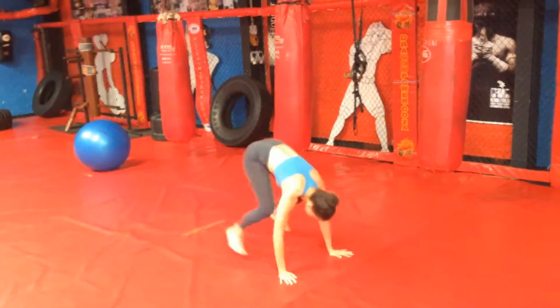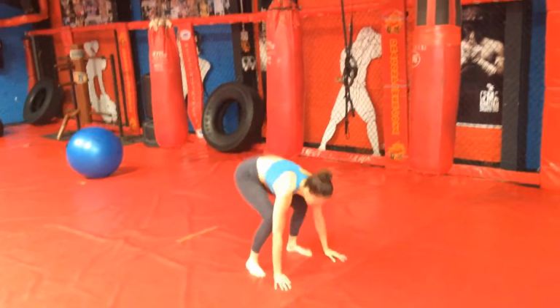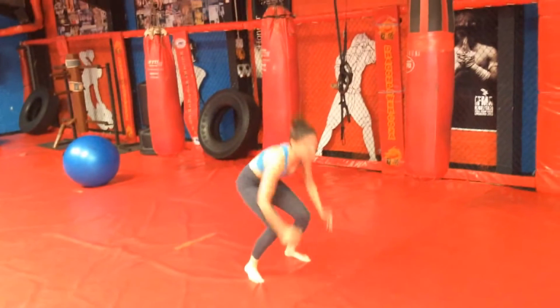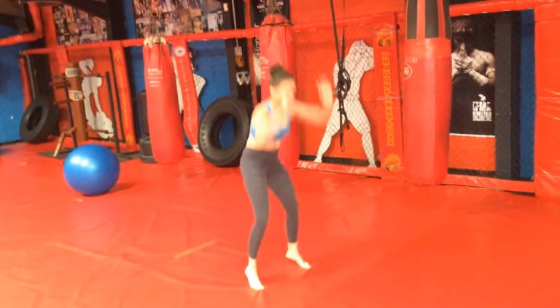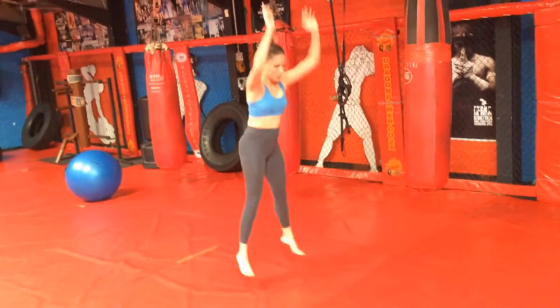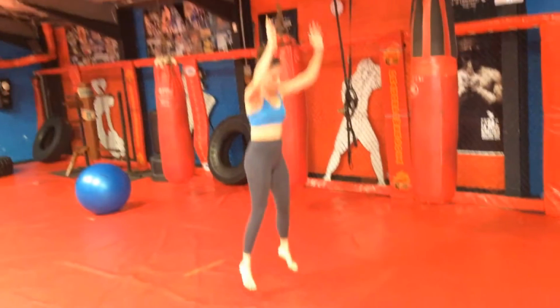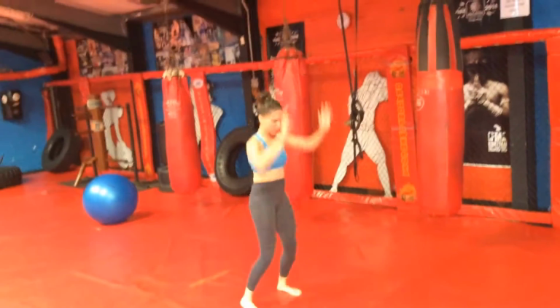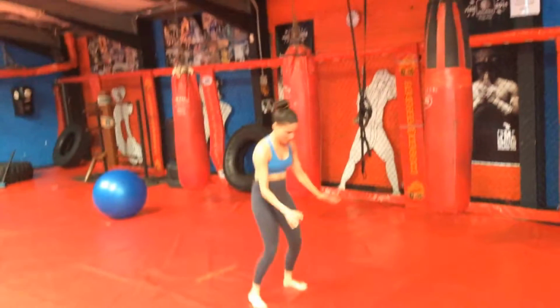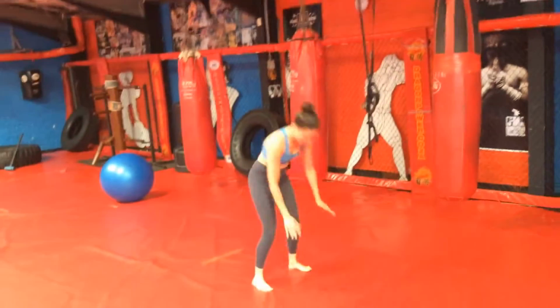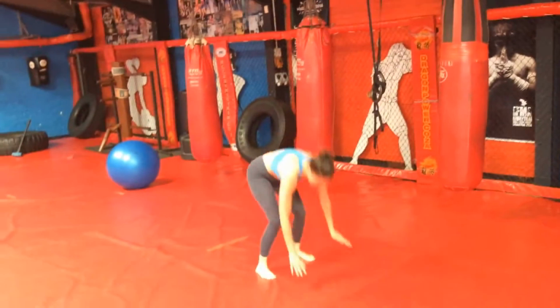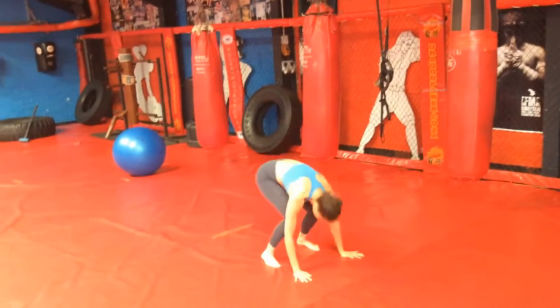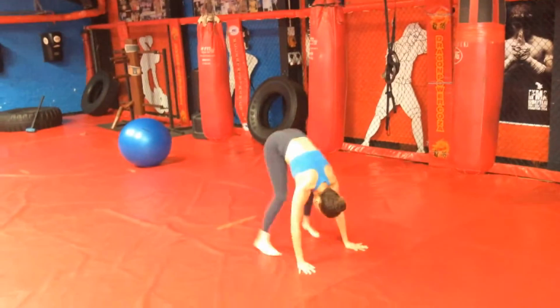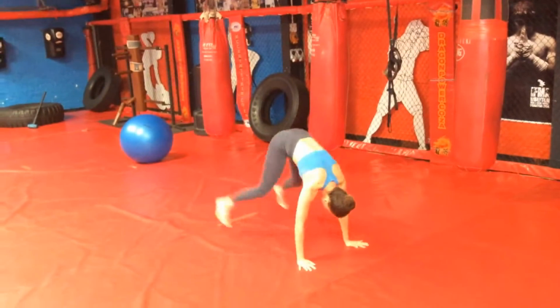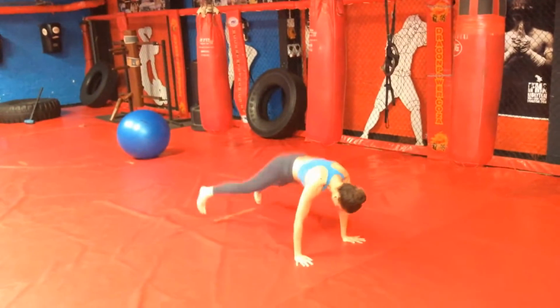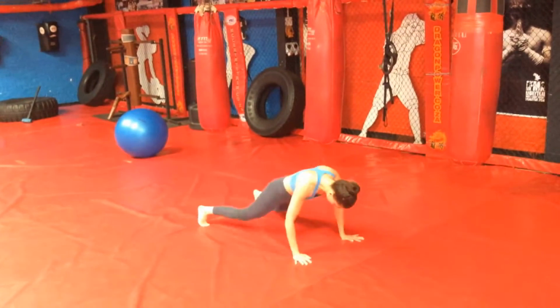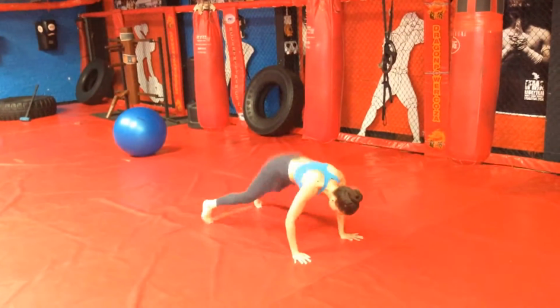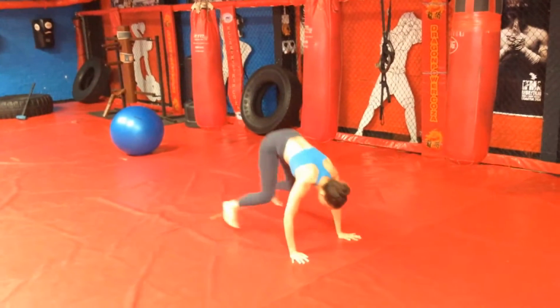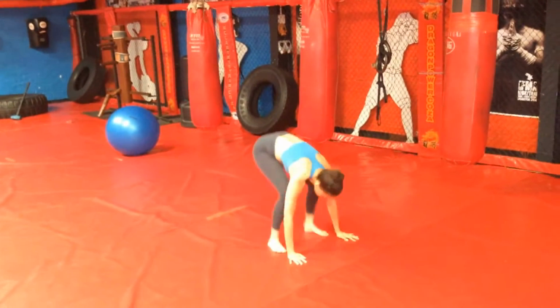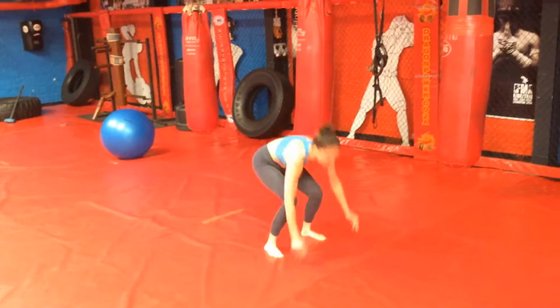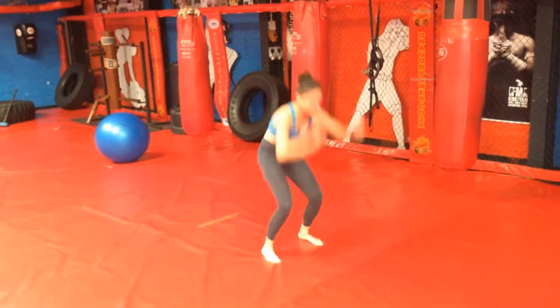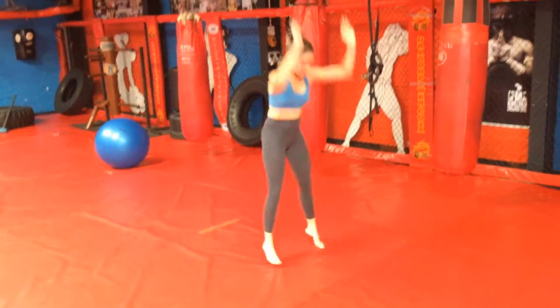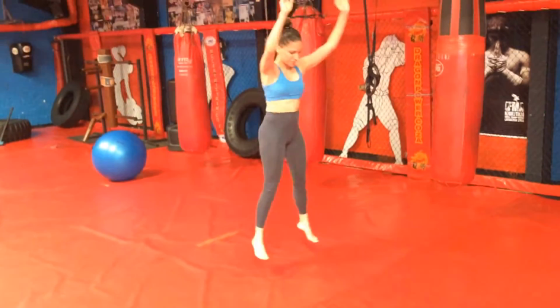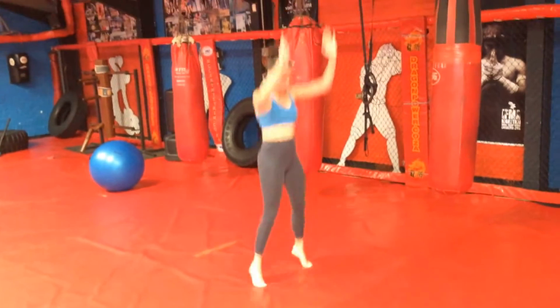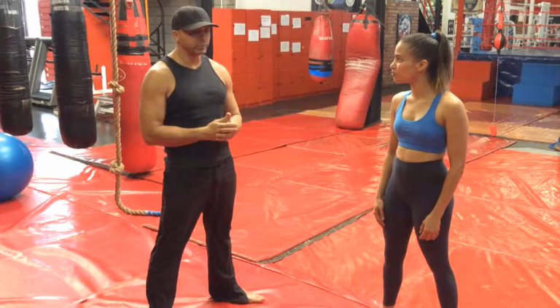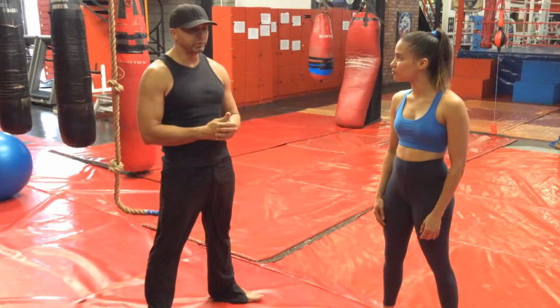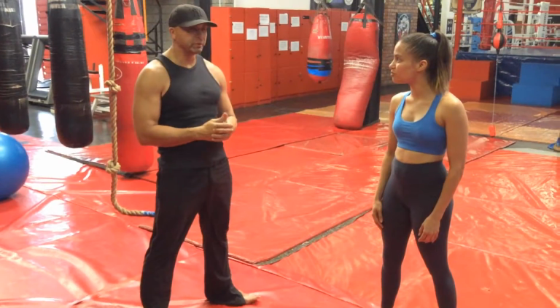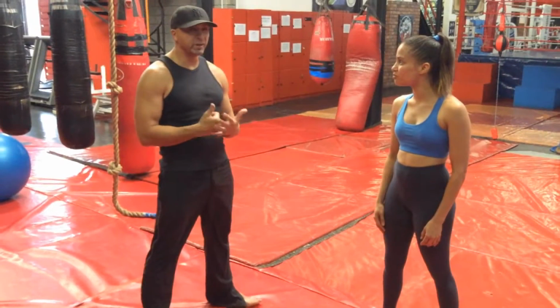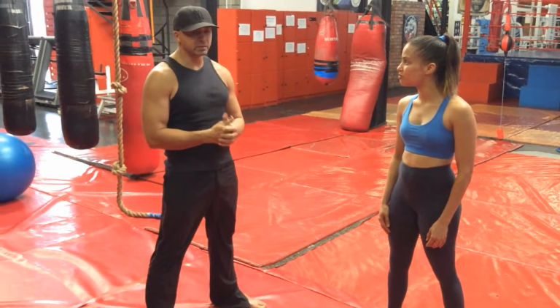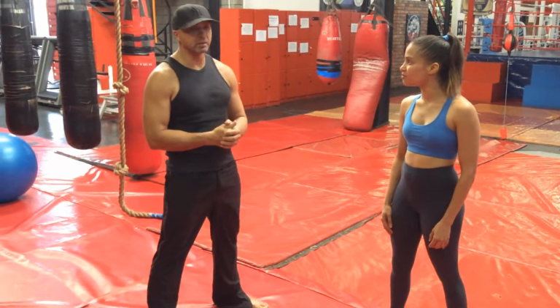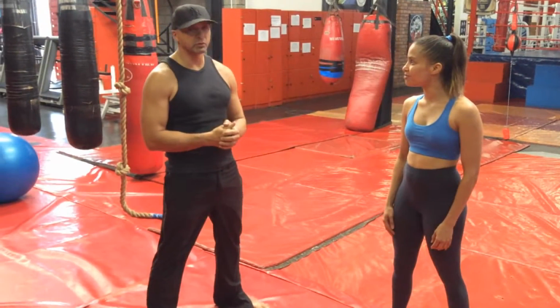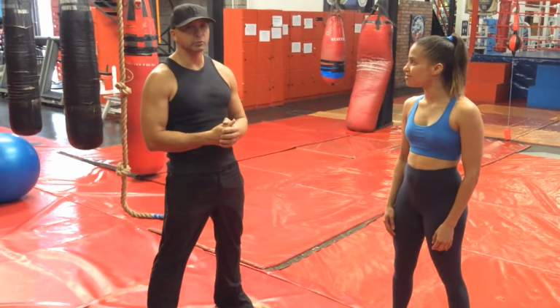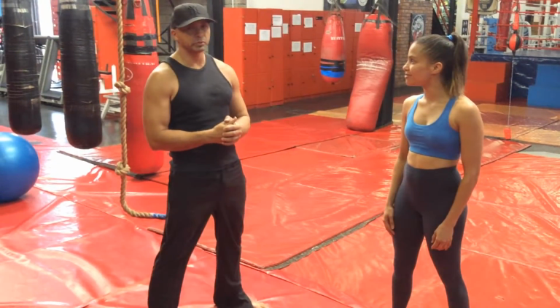To get your blood flowing, your heart pumping, and basically you'll be ready for exercise afterwards.